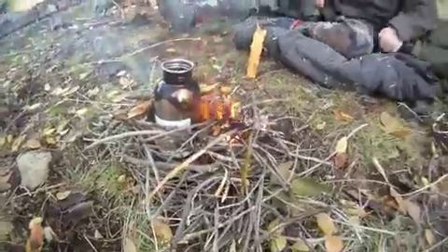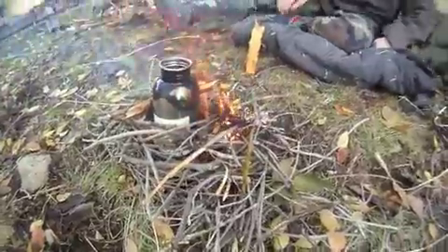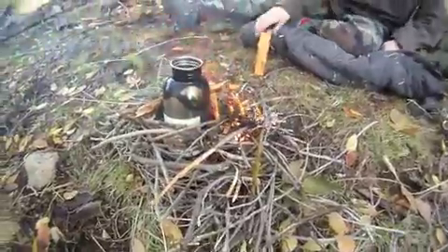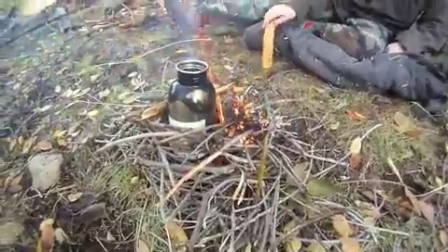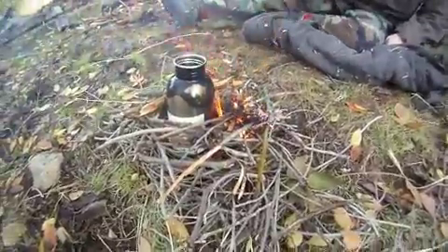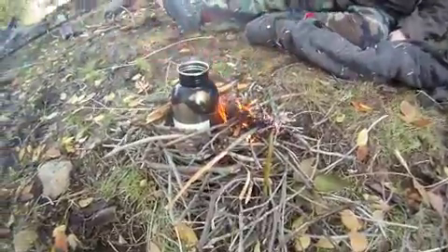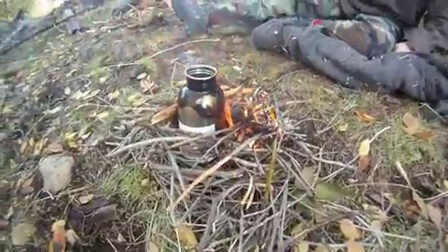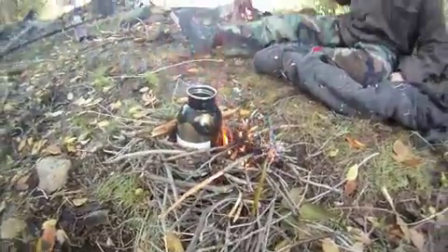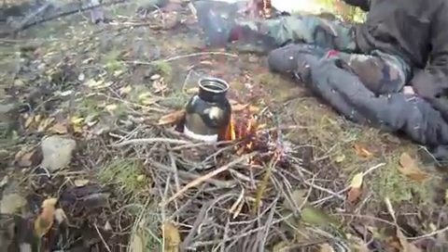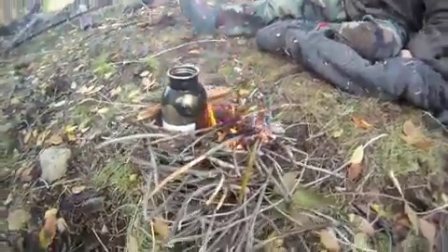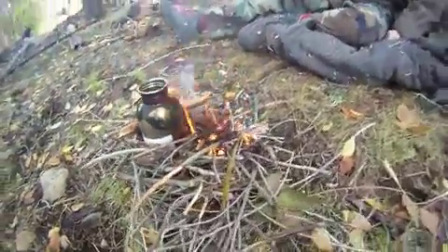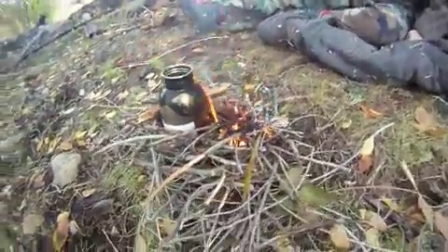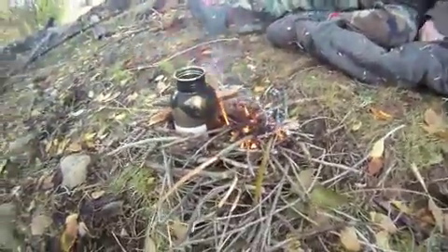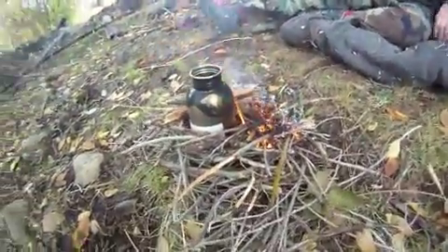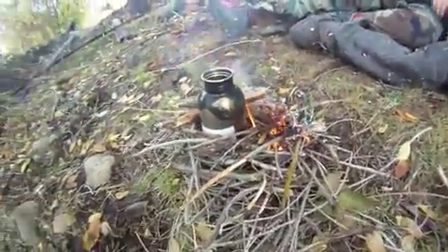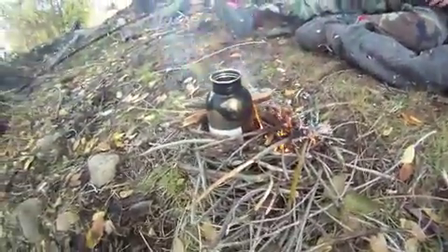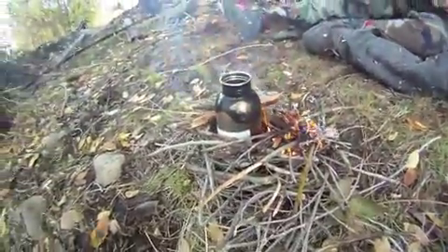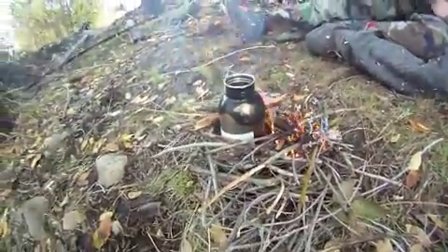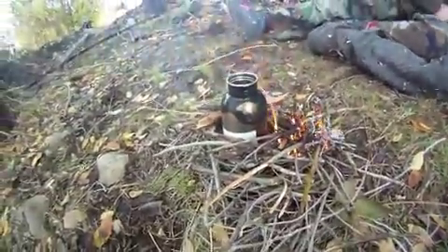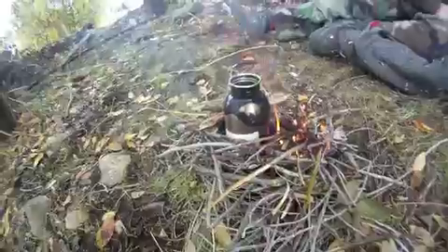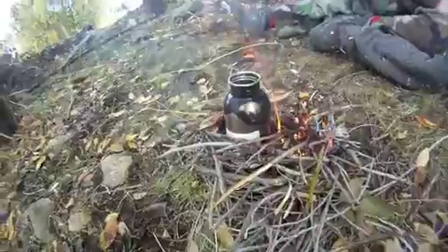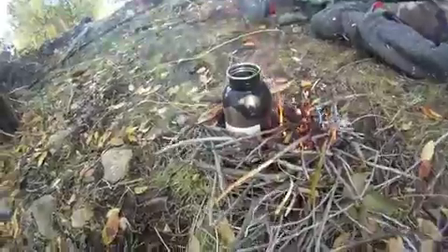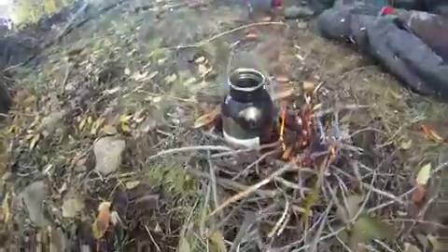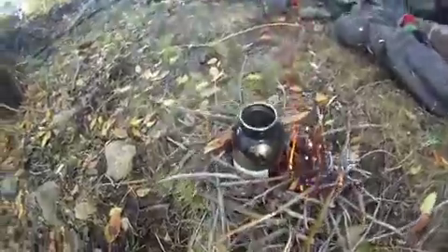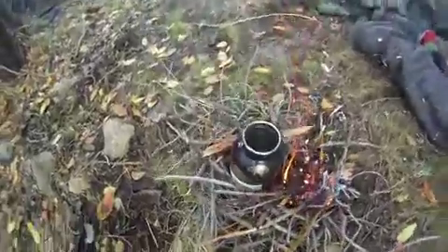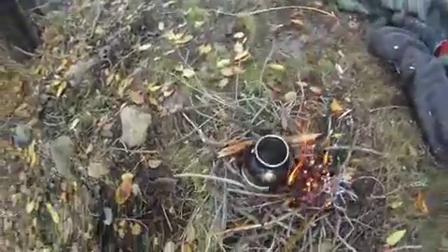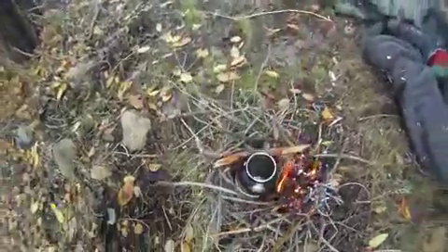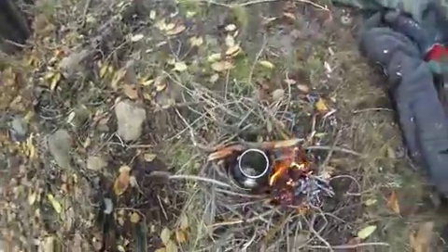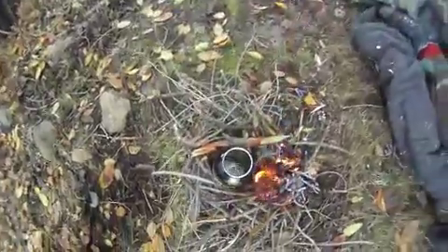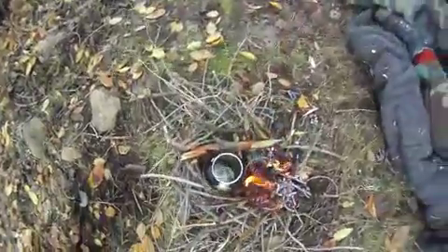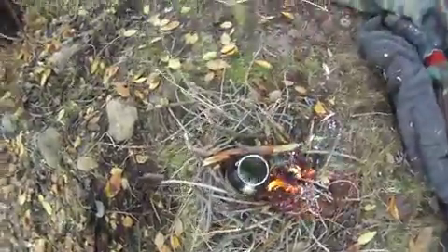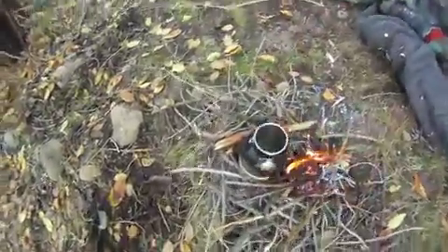Okay, there's her twig fire. She's got that going and that water will soon be boiling.